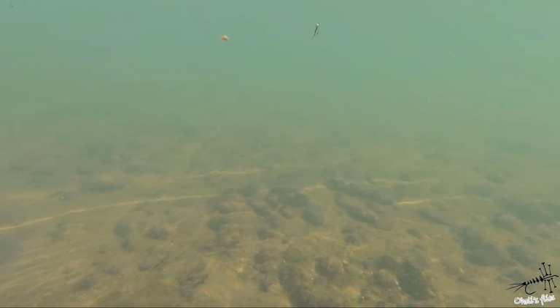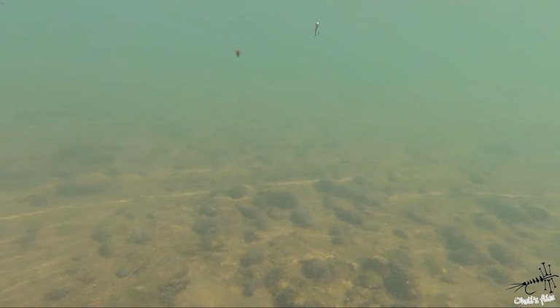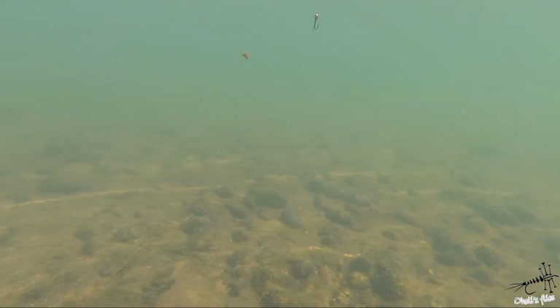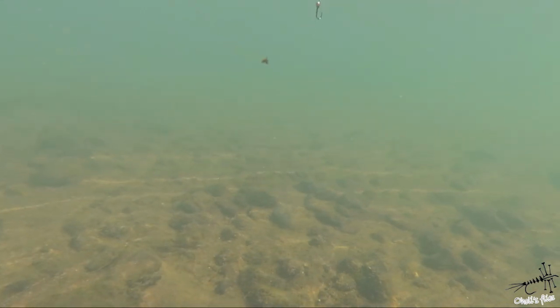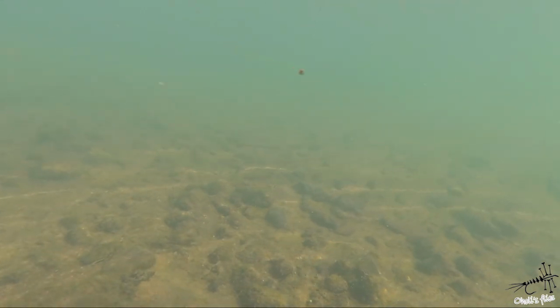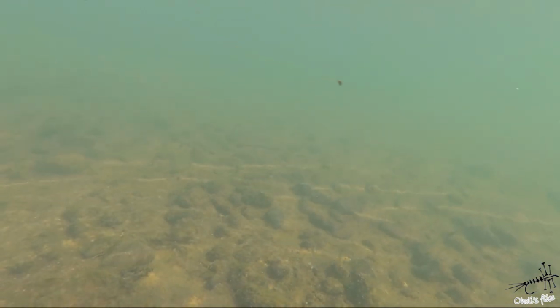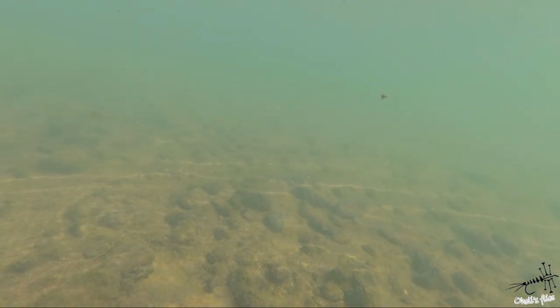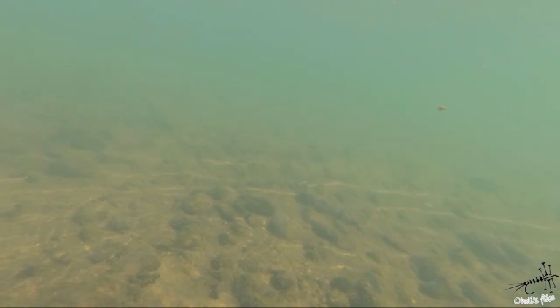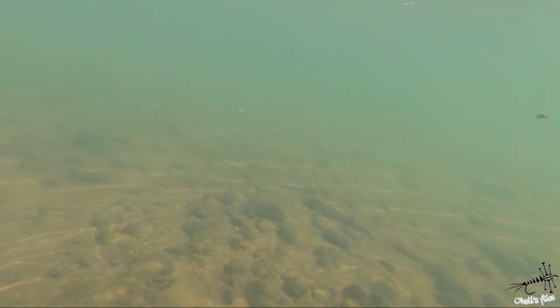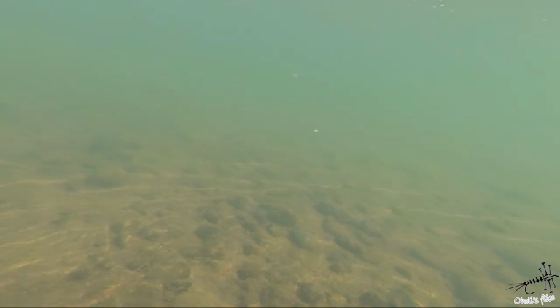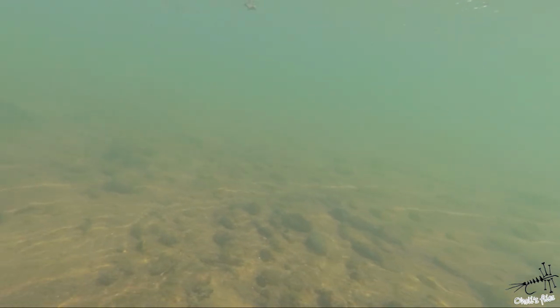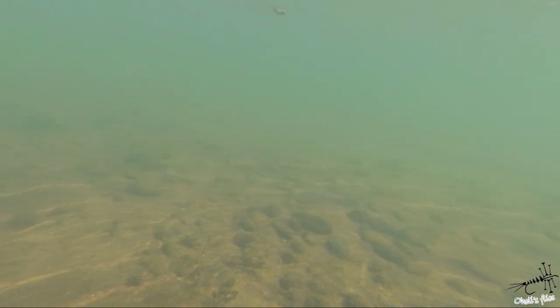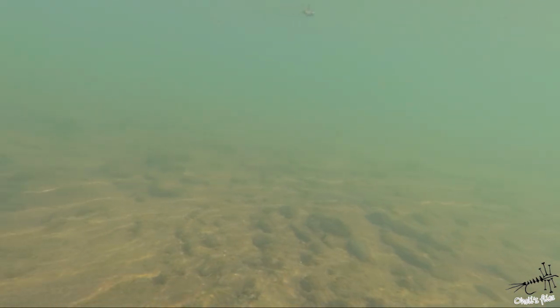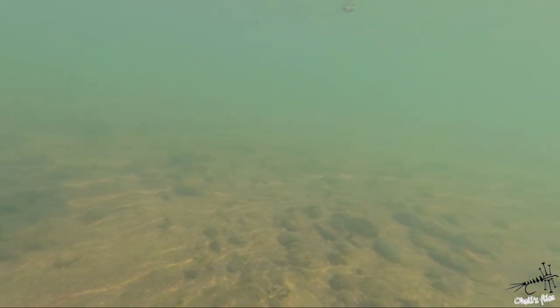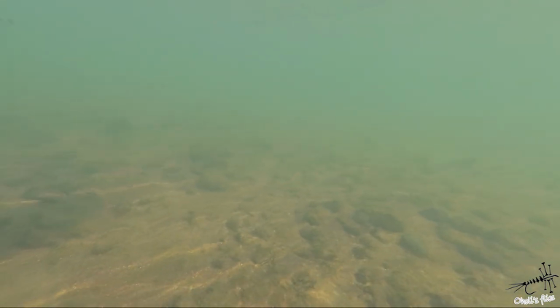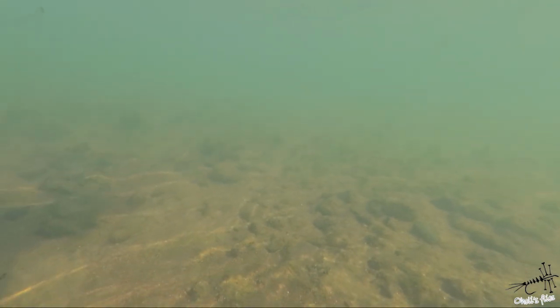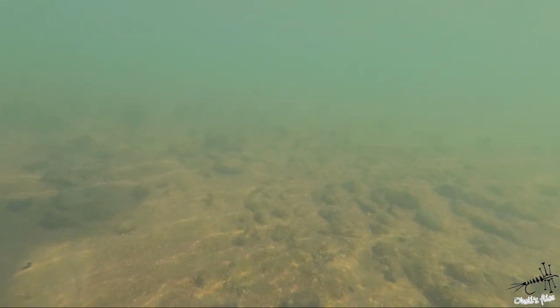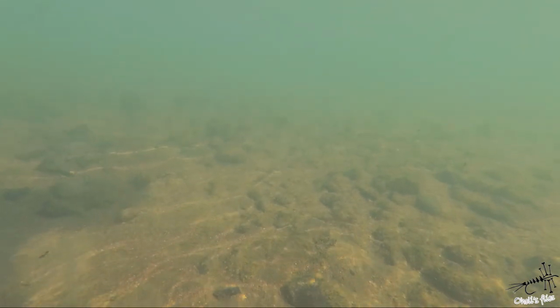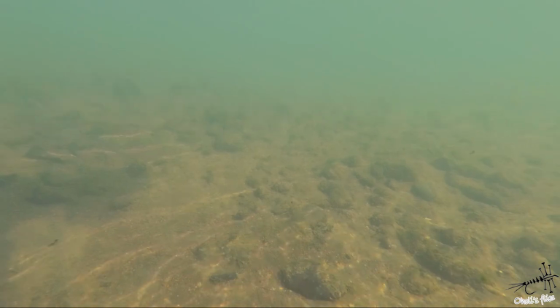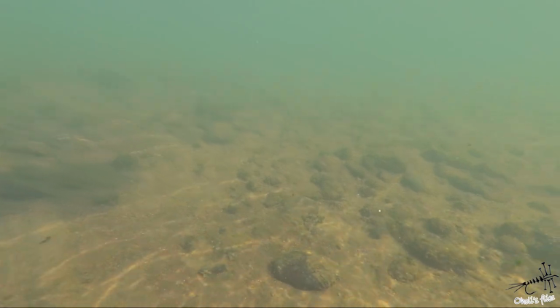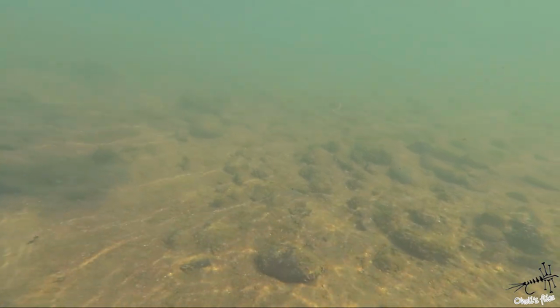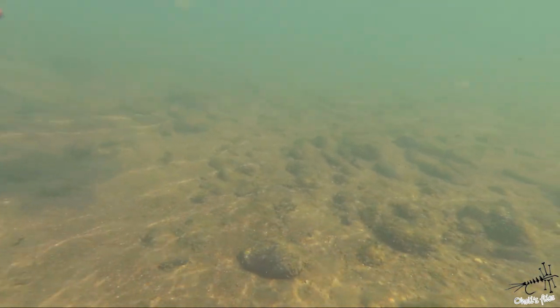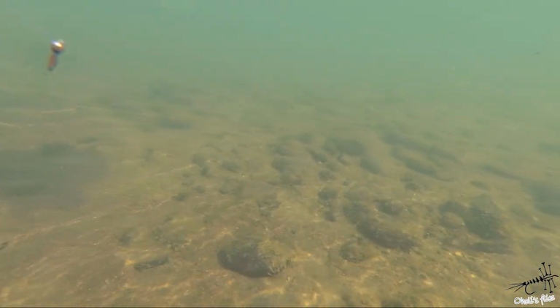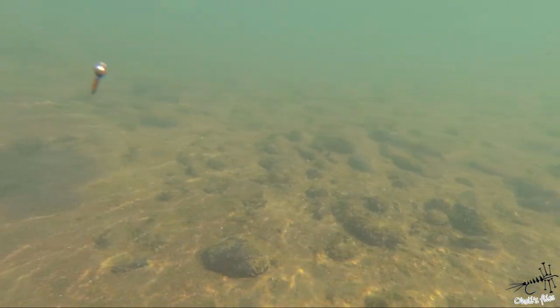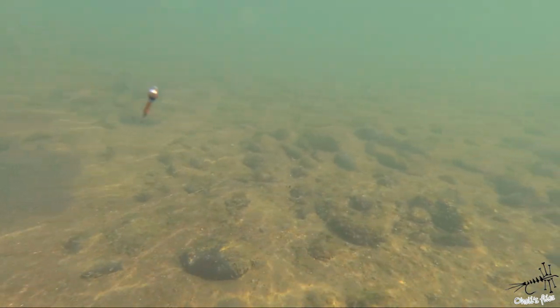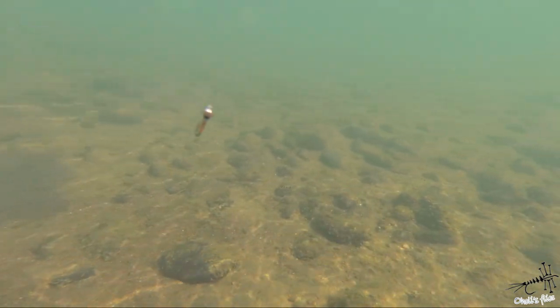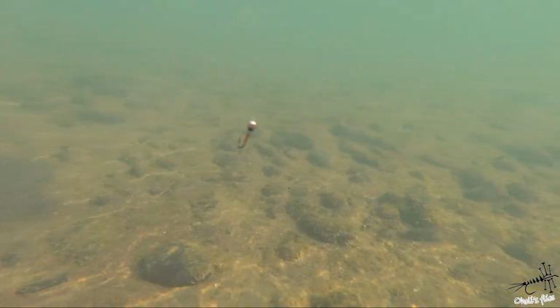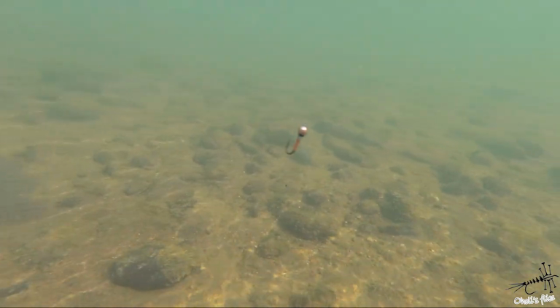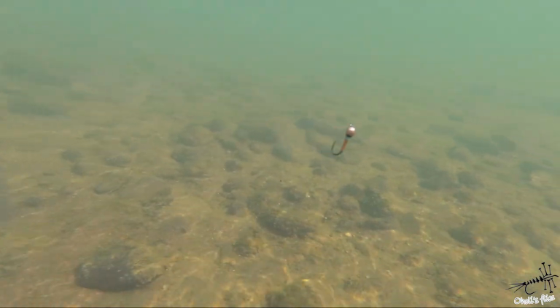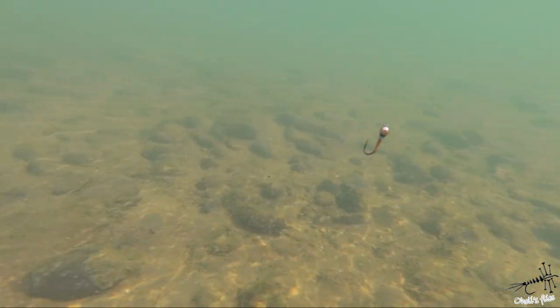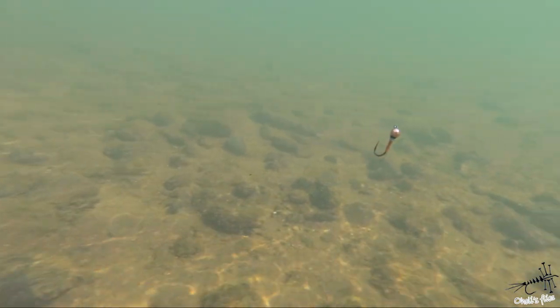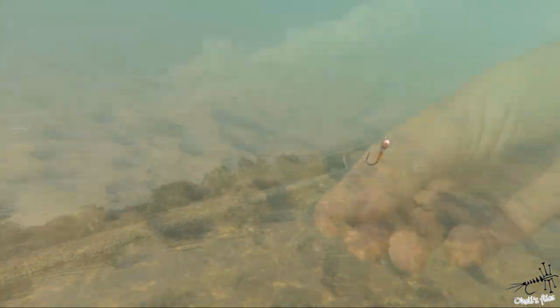This hook is a straight shank hook so it's not going to catch every obstacle, but it's not as good as jig hooks I think. Though I should say this is not science.